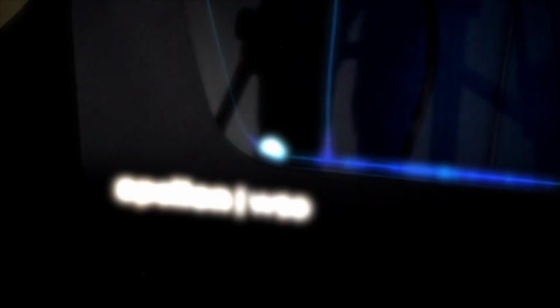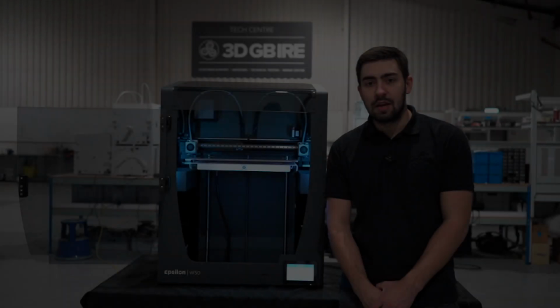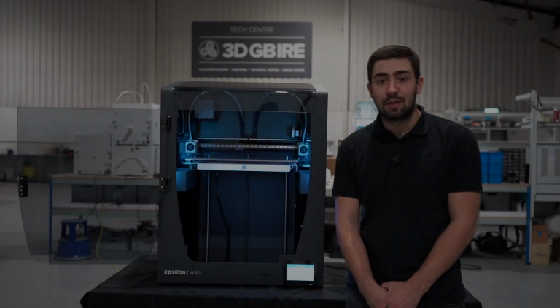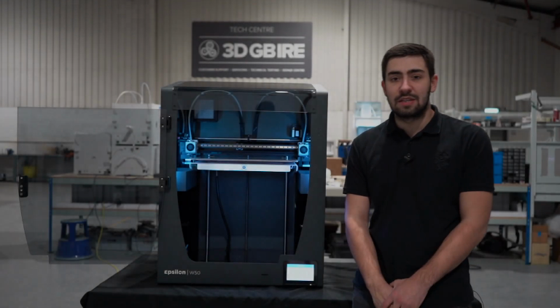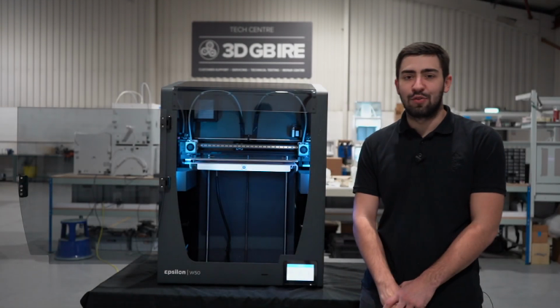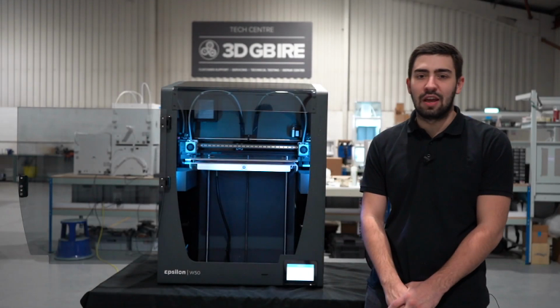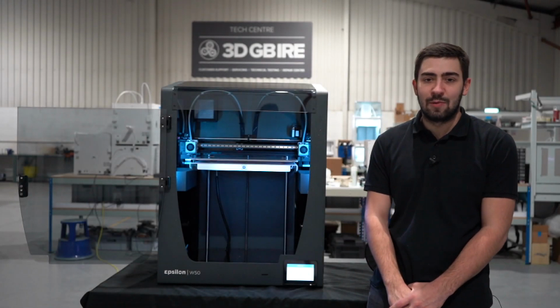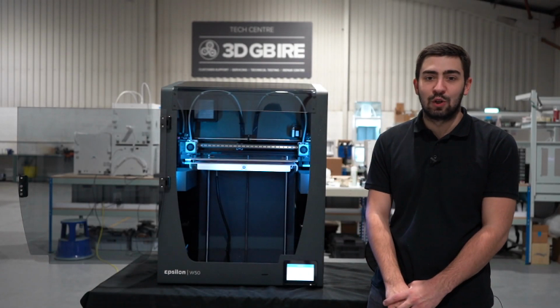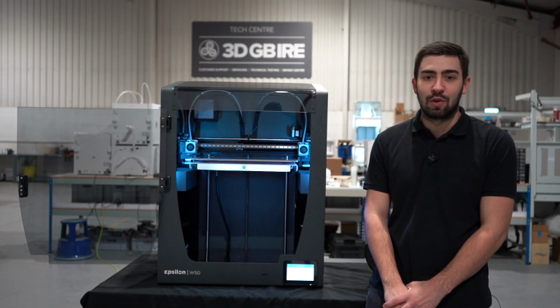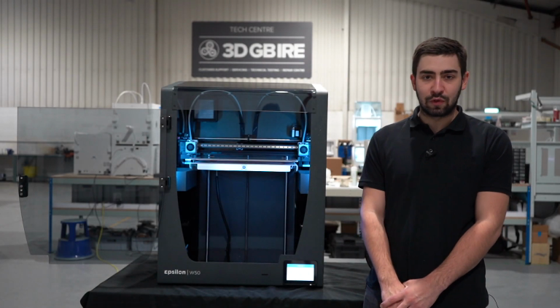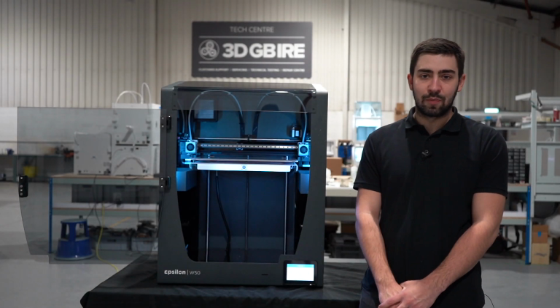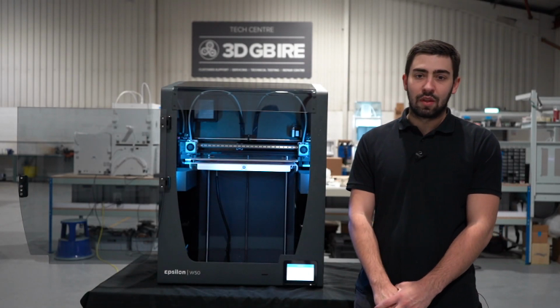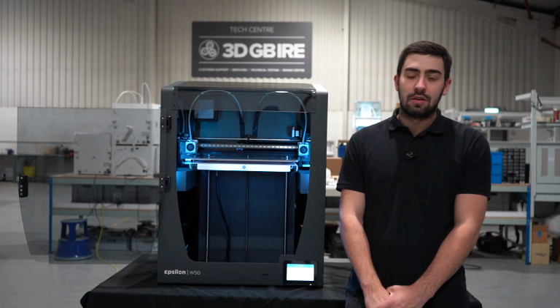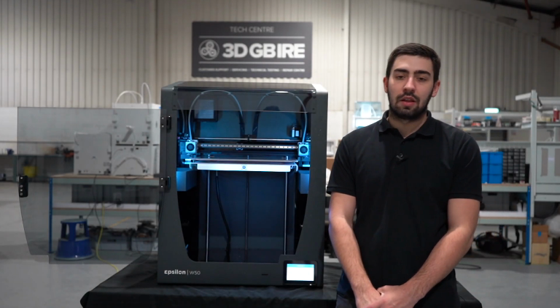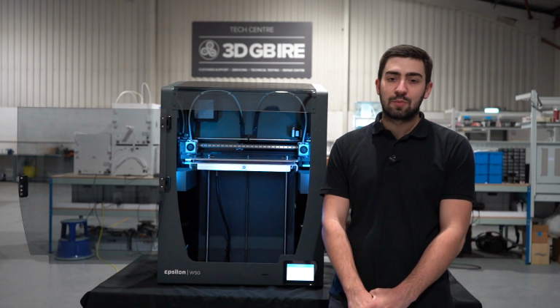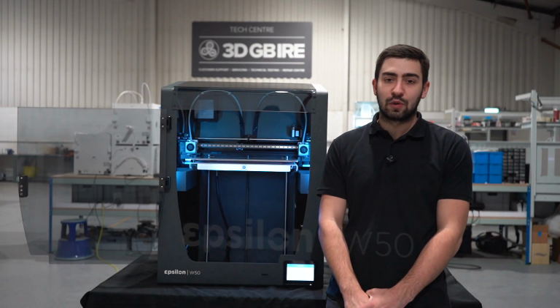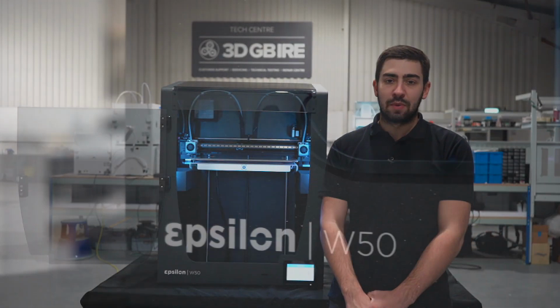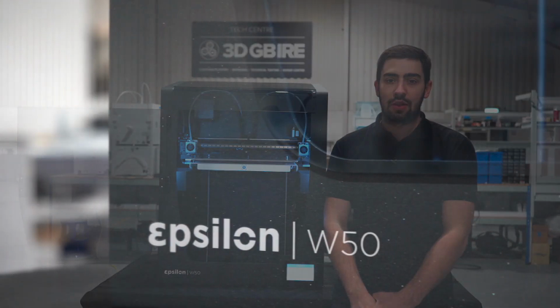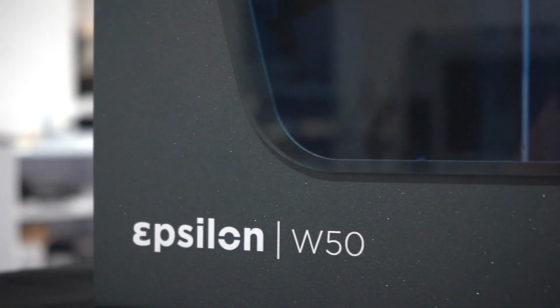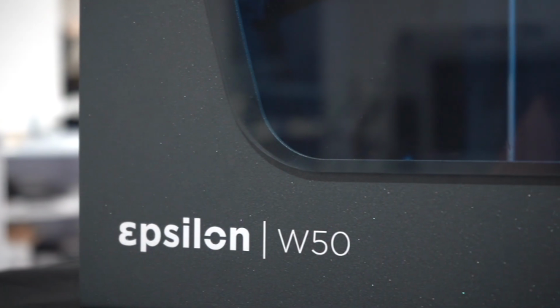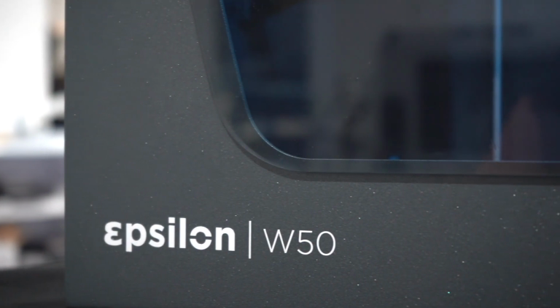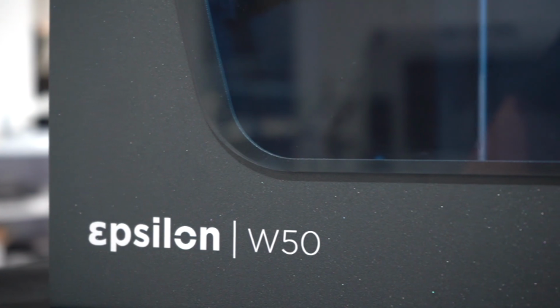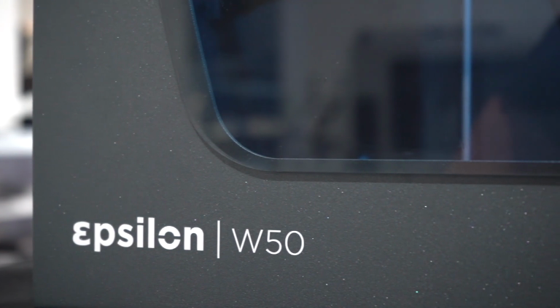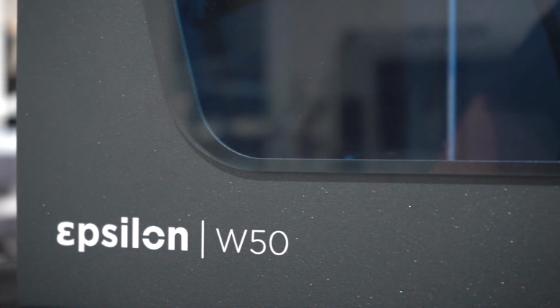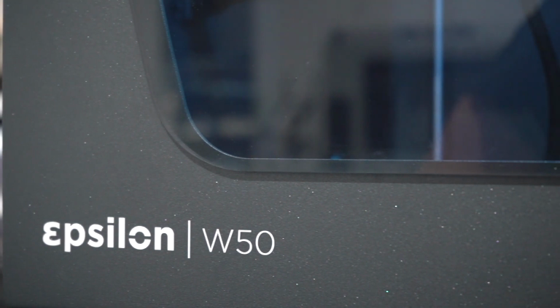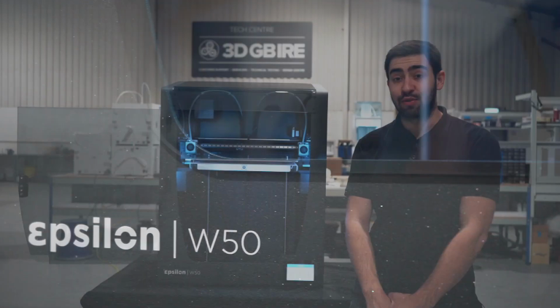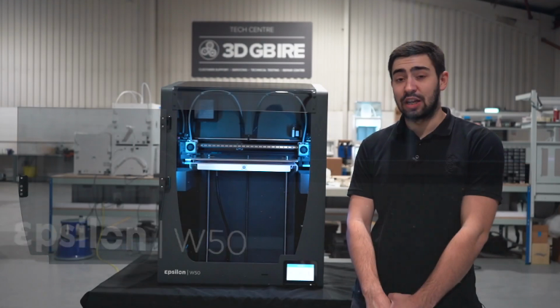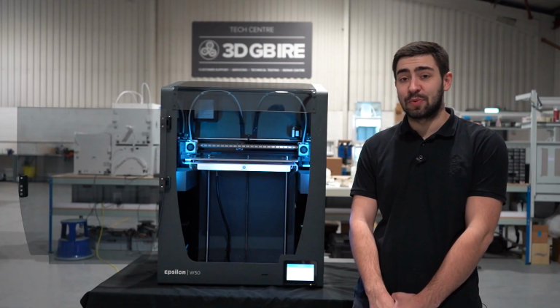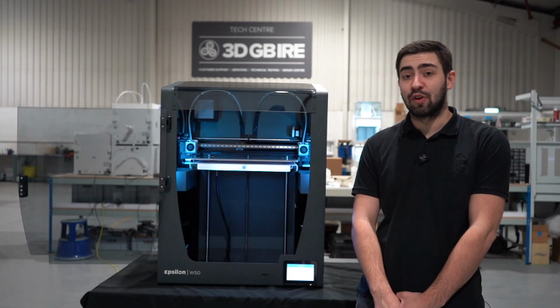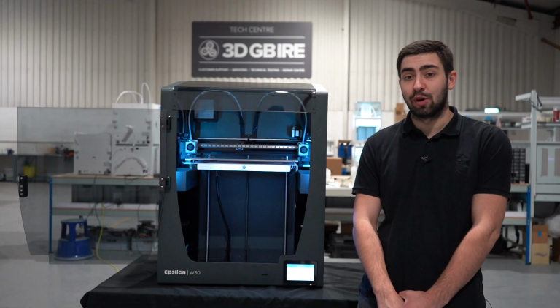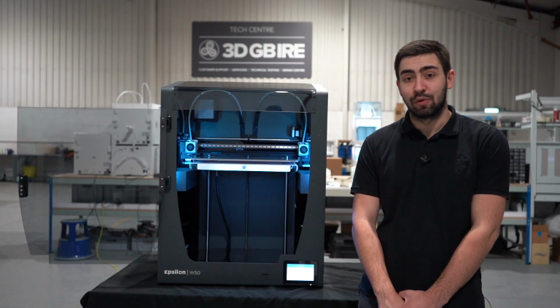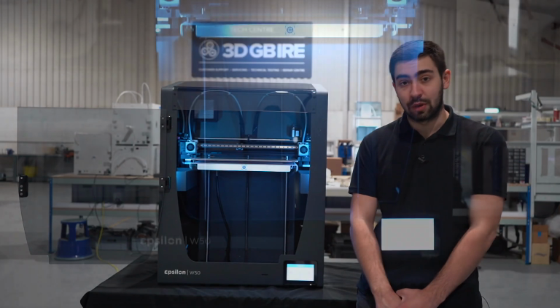This is the BCN3D Epsilon W50. It's the latest product from BCN3D and also the newest addition to the 3D GBI RE product portfolio.